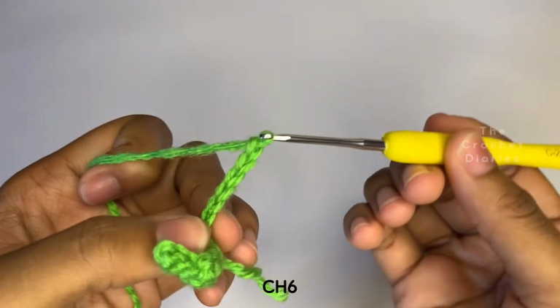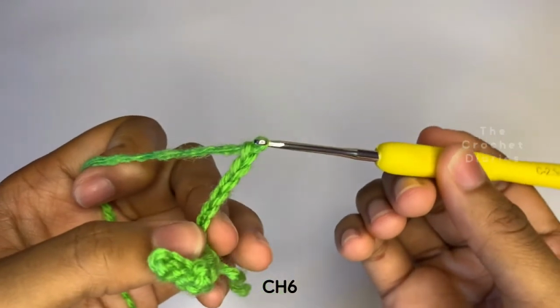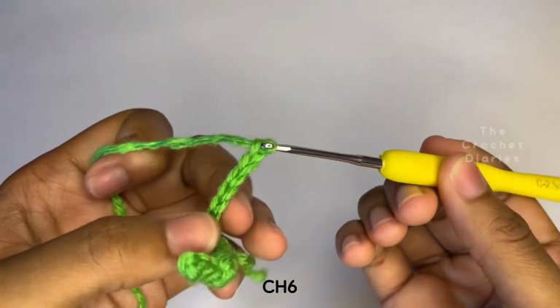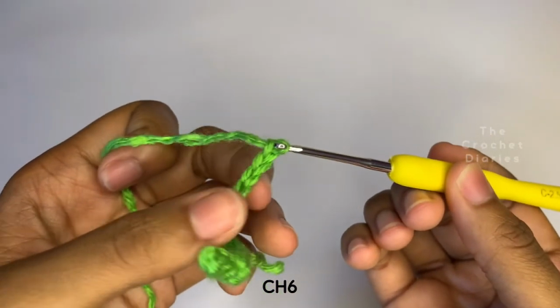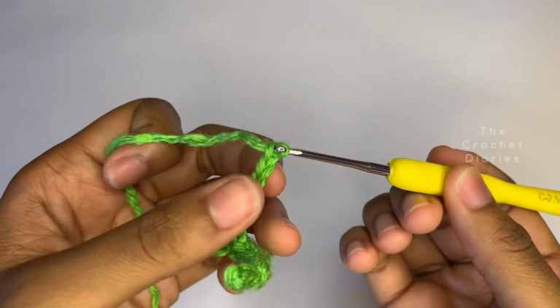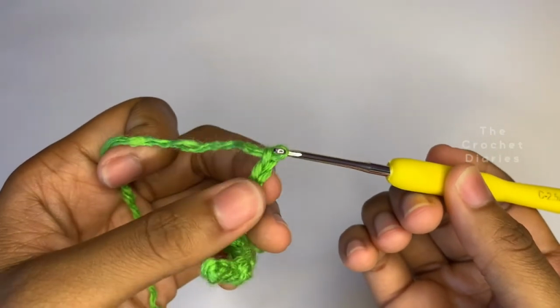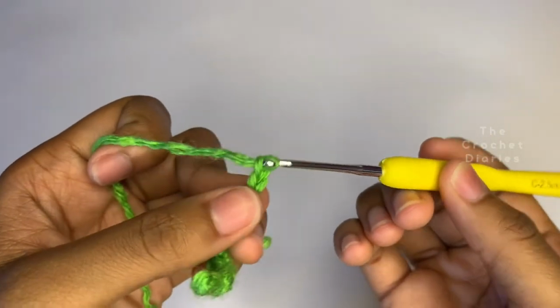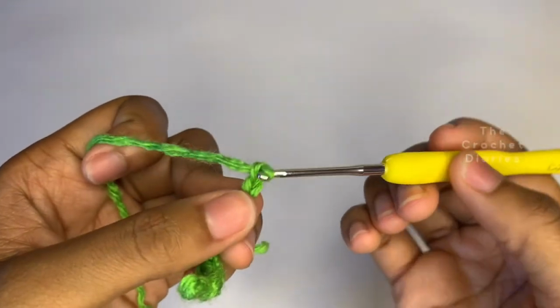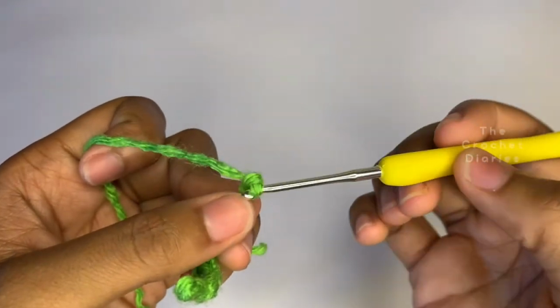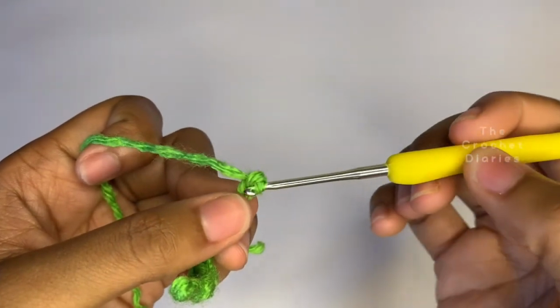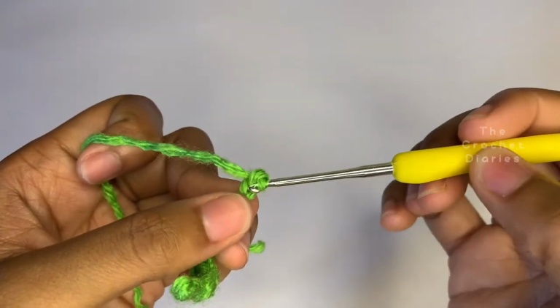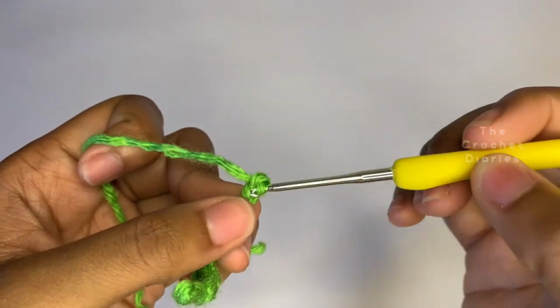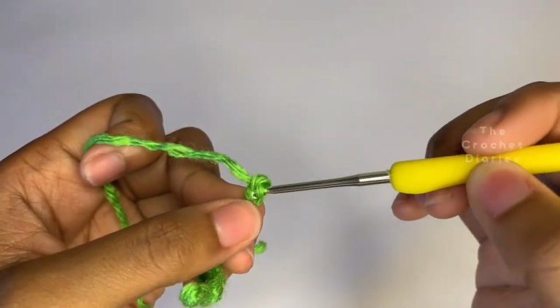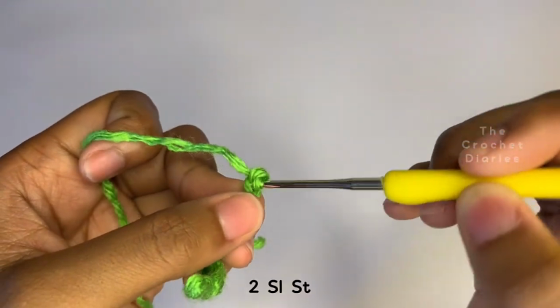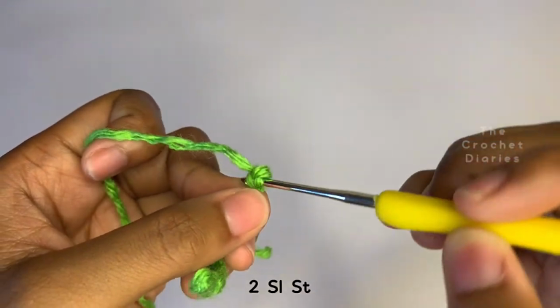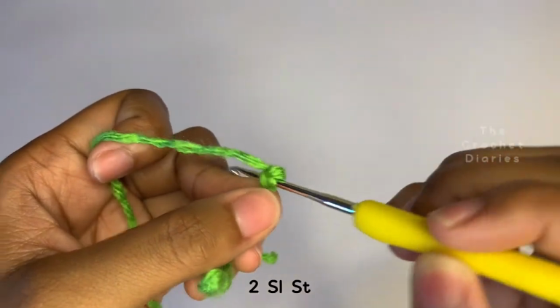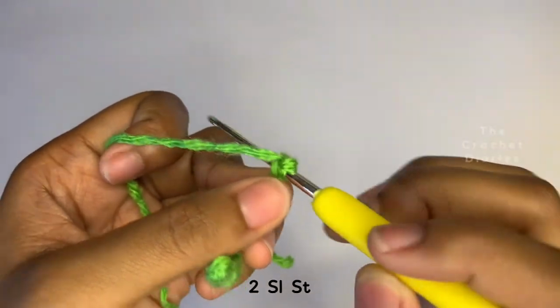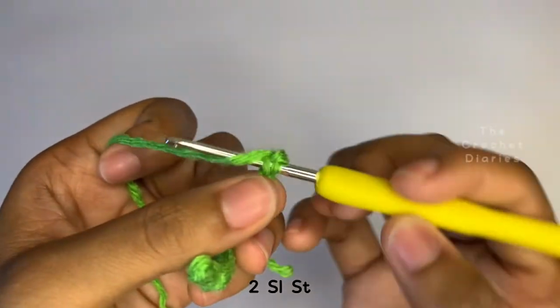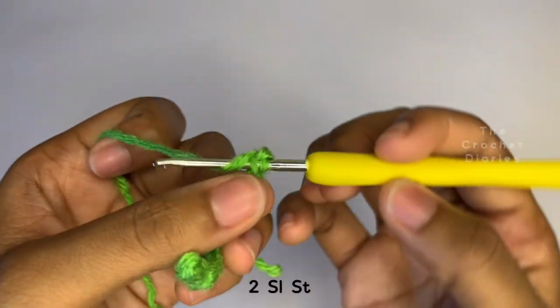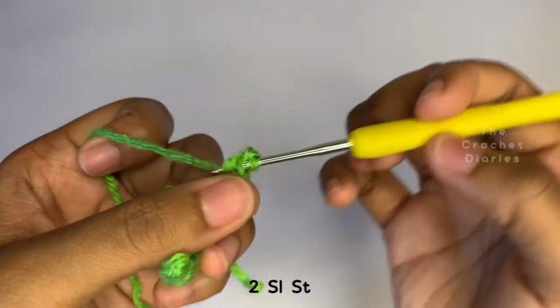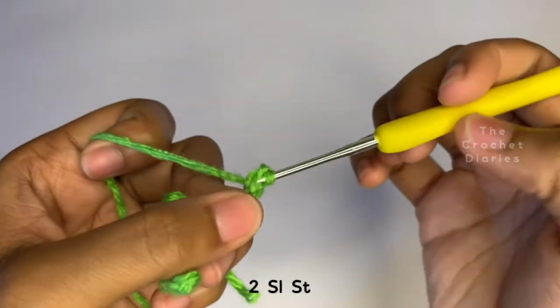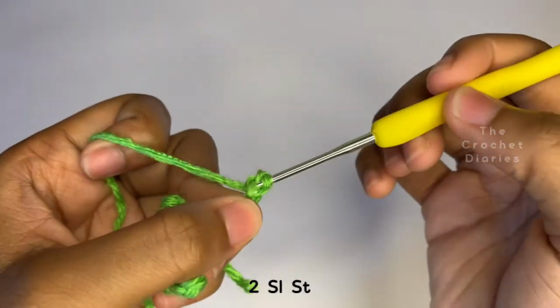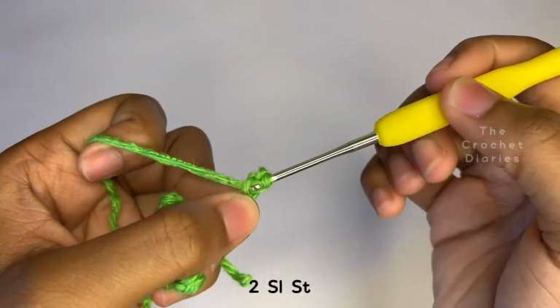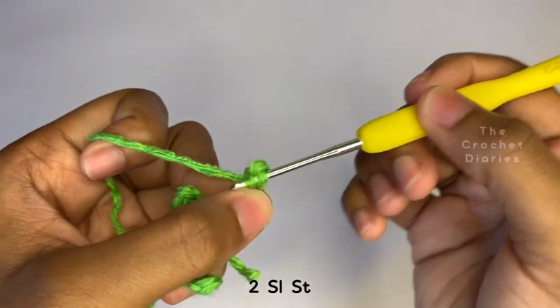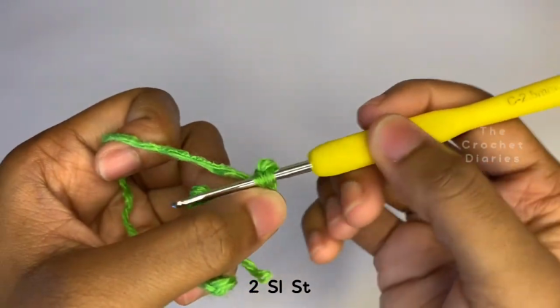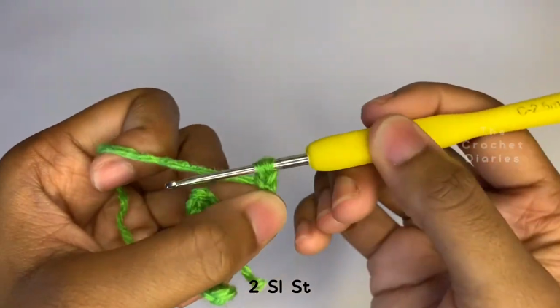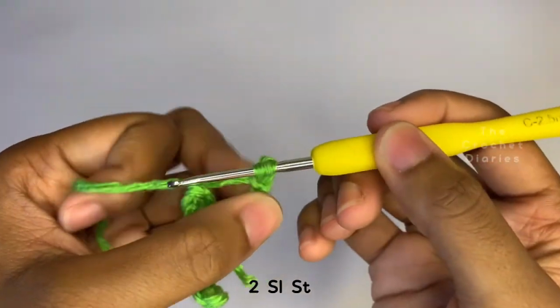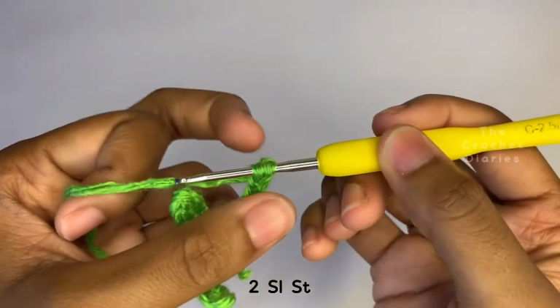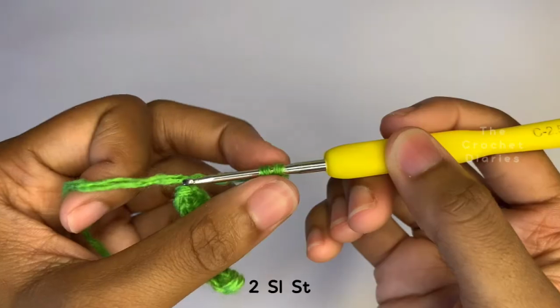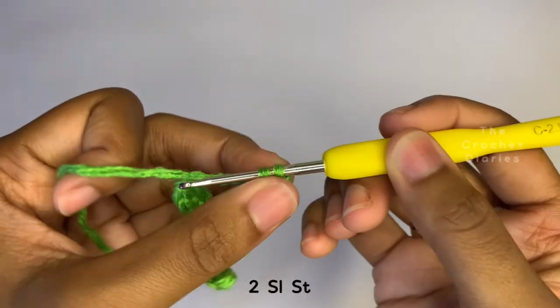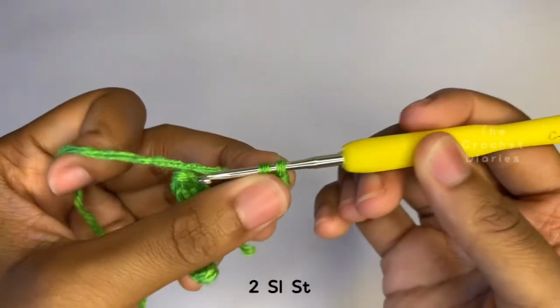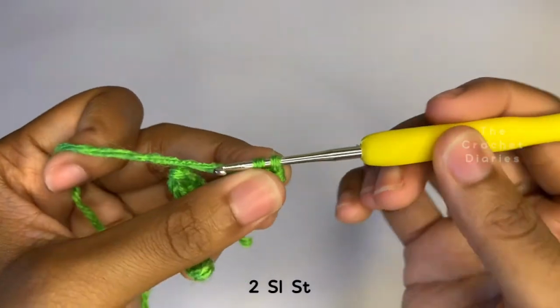Make a slip stitch in the second chain from the hook and in the one after that, then single crochet until the bottom.